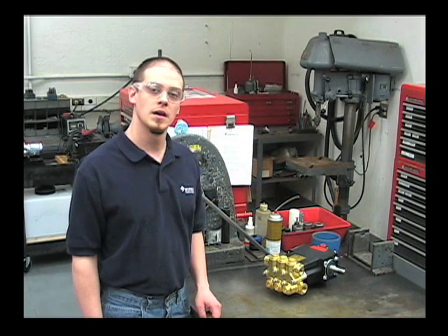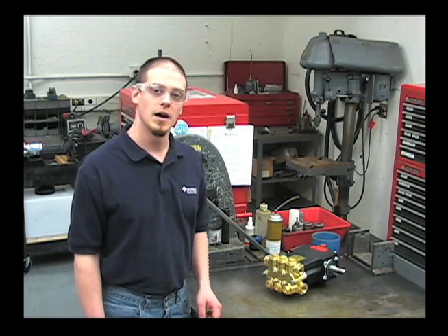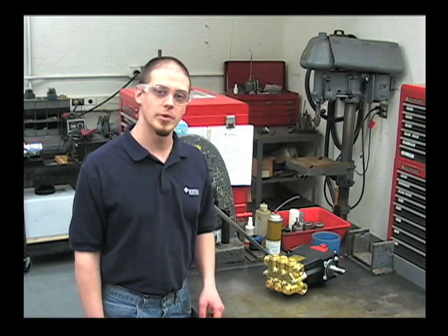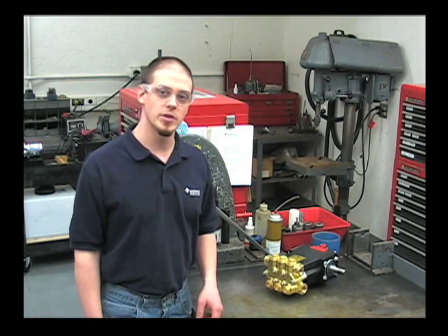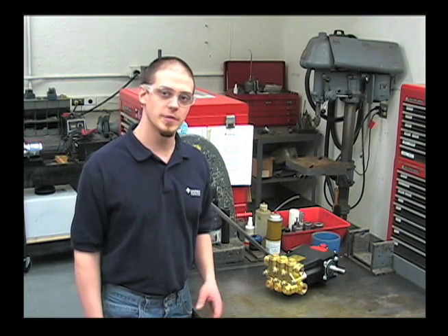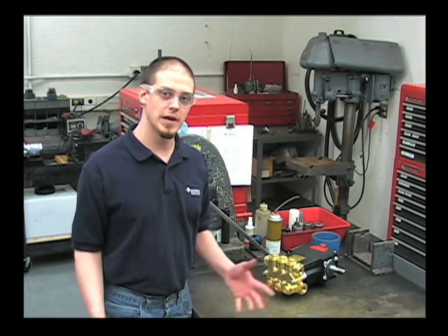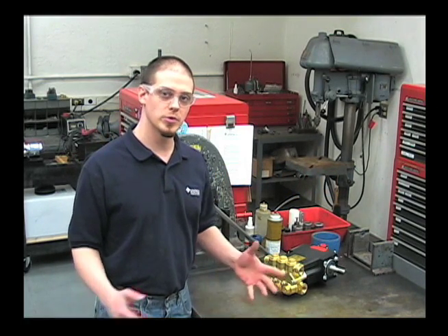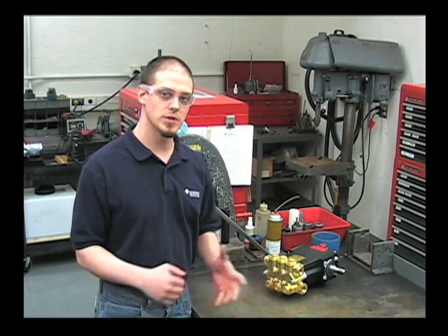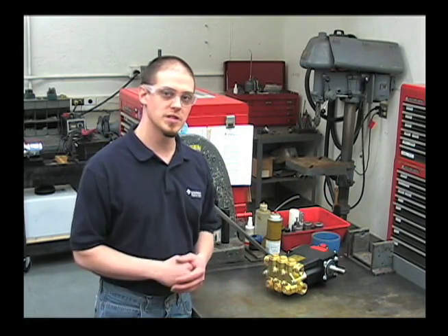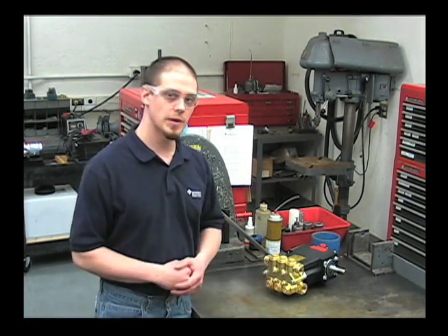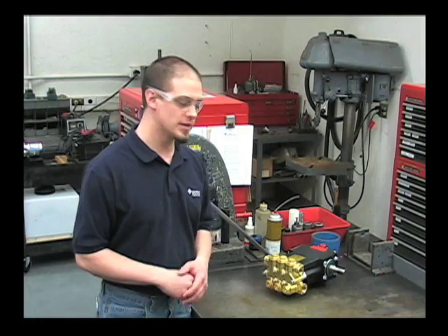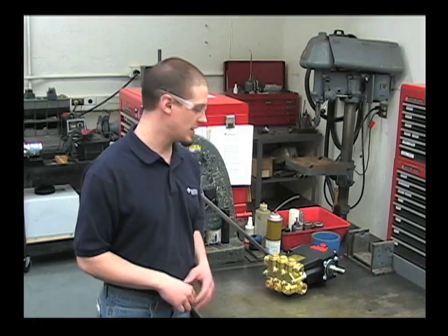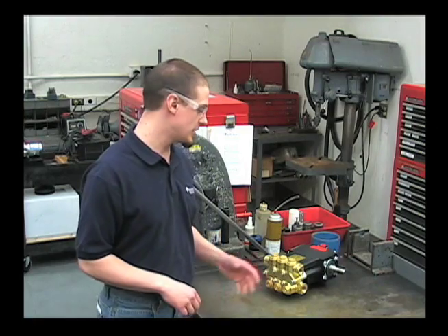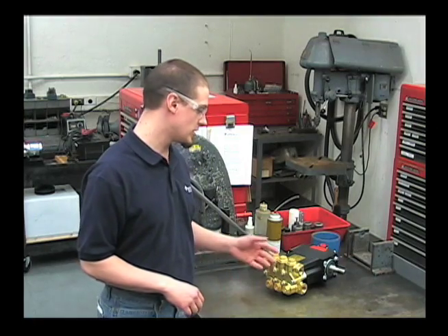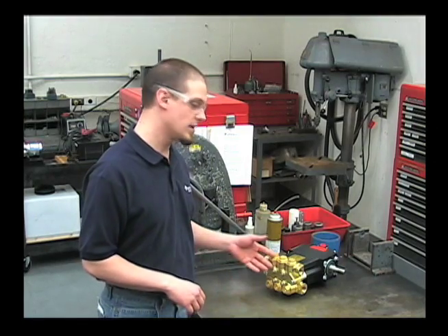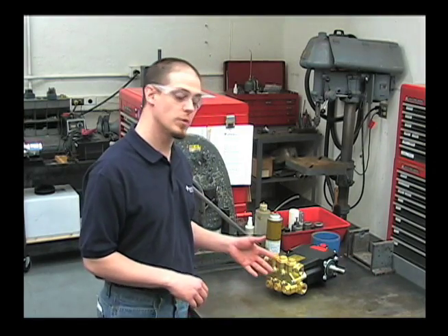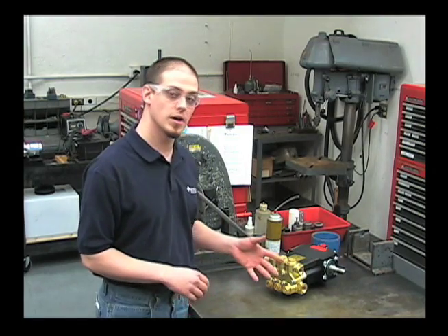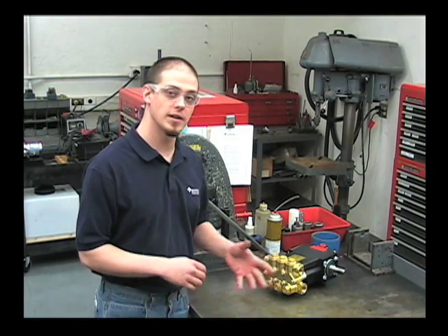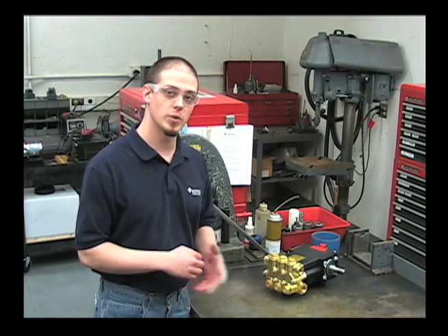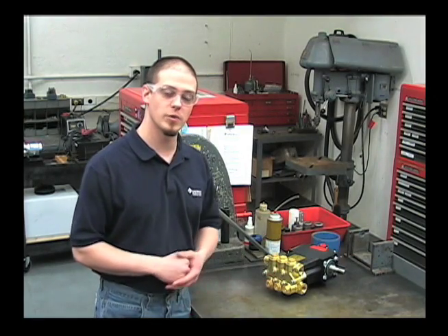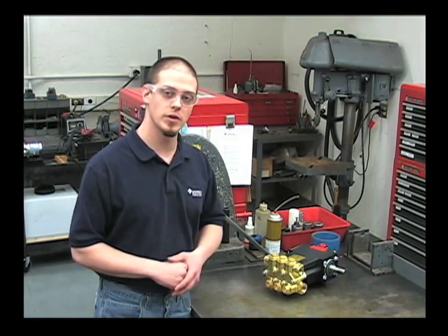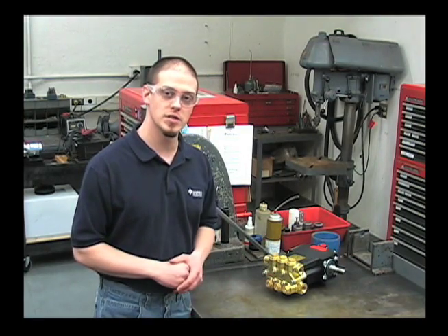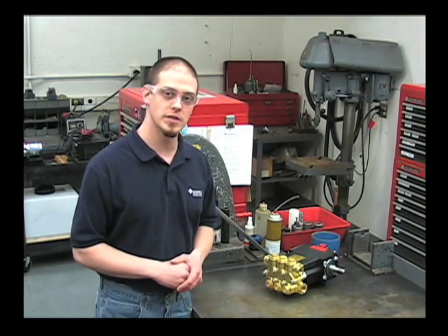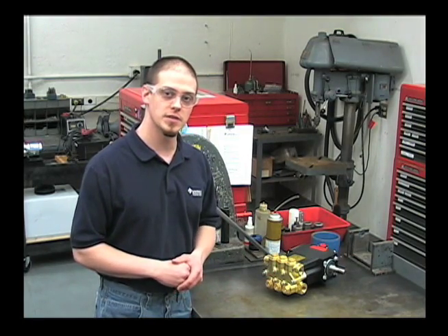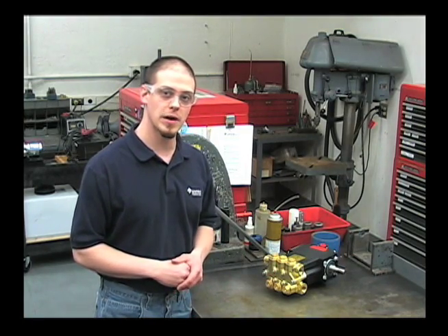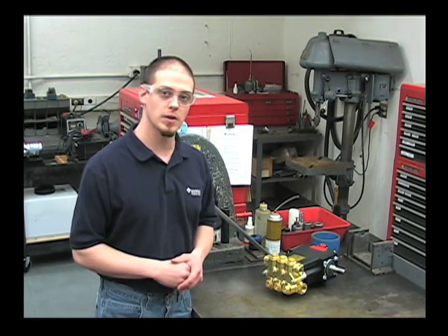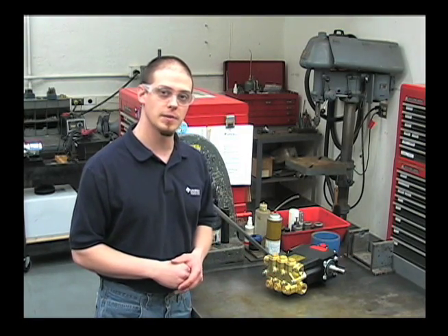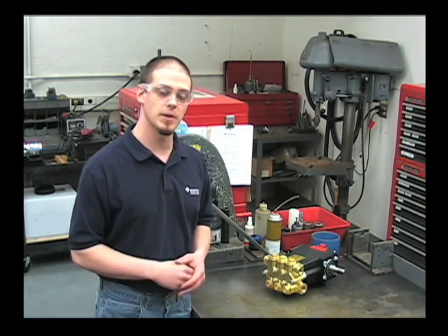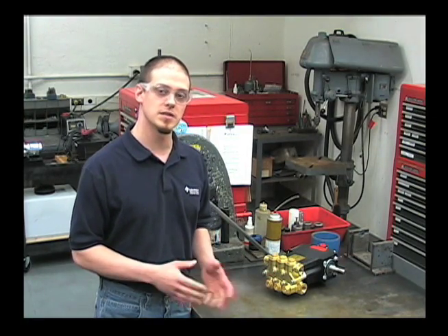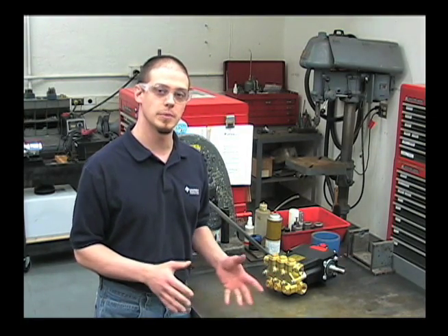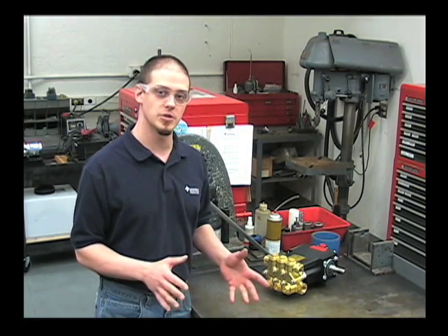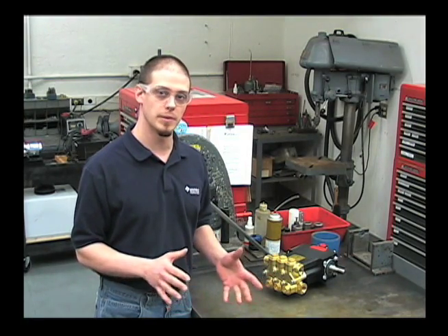I'm Chris from the Hypro Service Department. Today I'll be showing you how to work on a 2400 series Powerline Plus plunger pump.